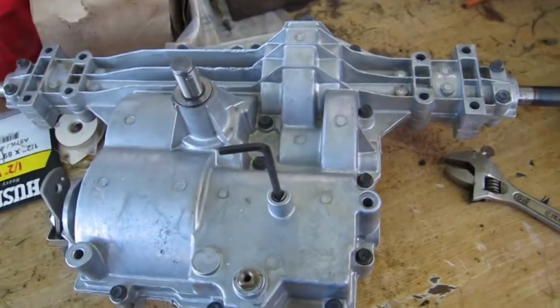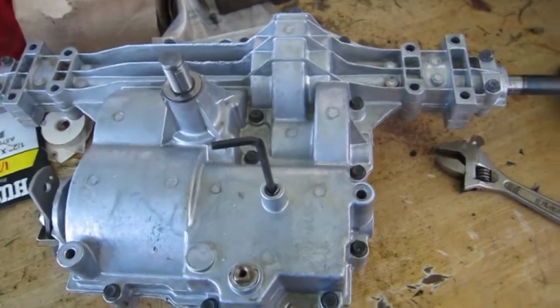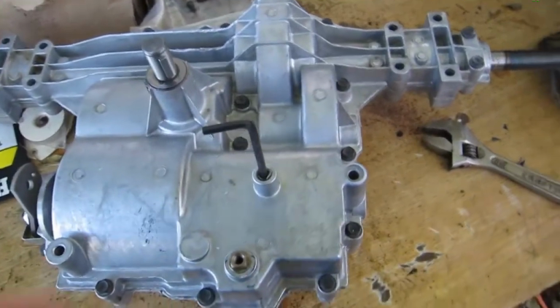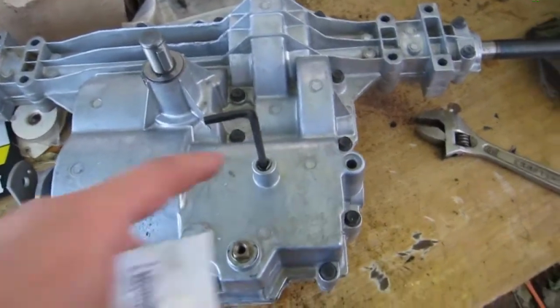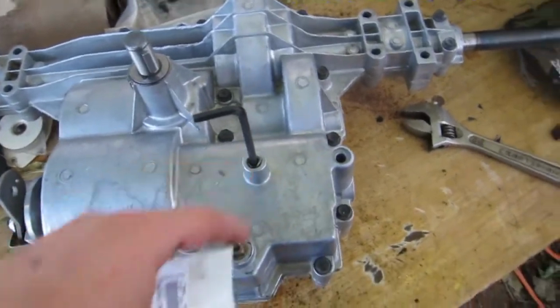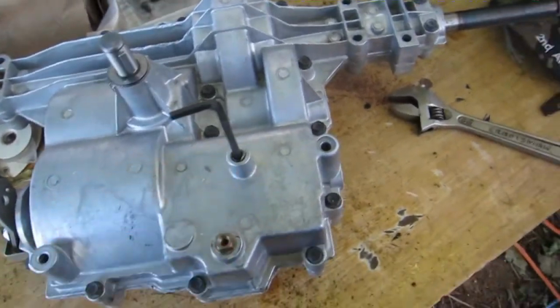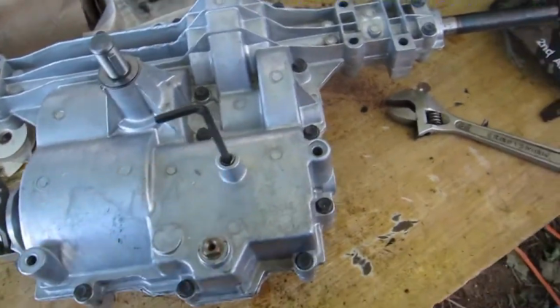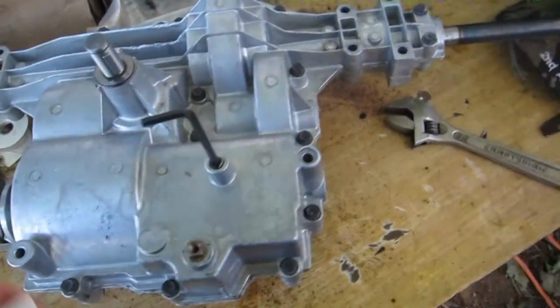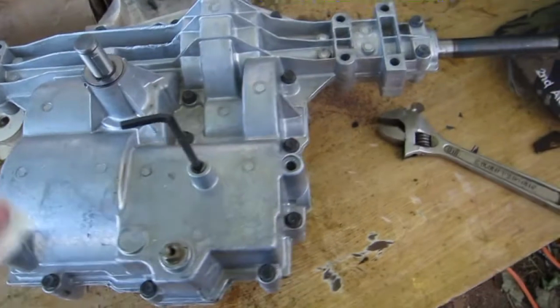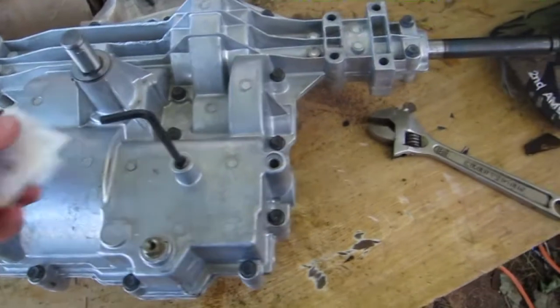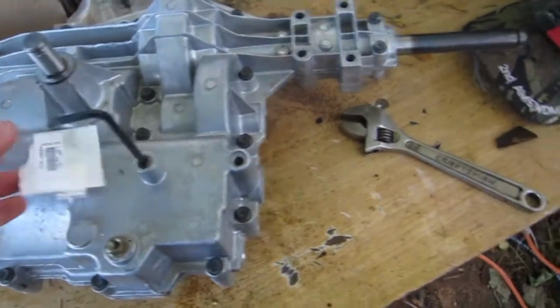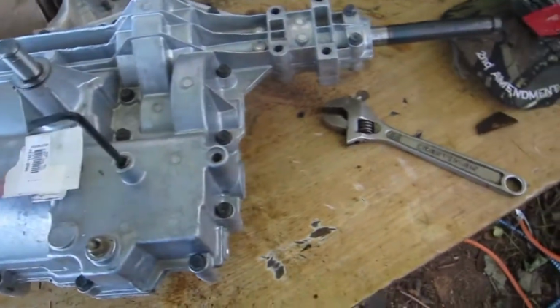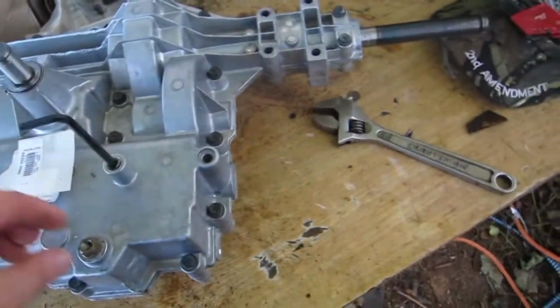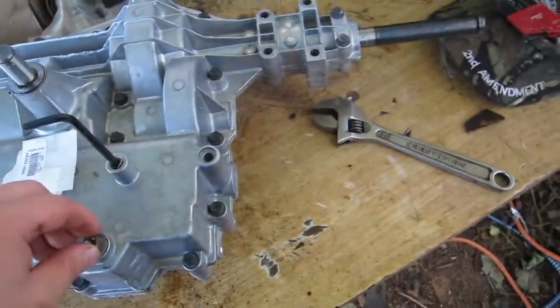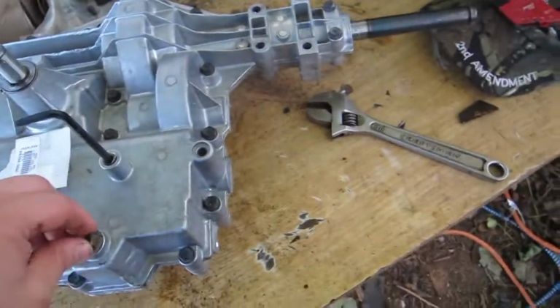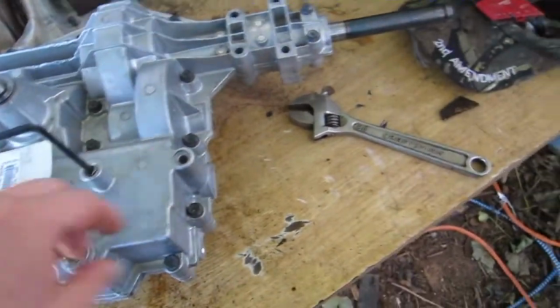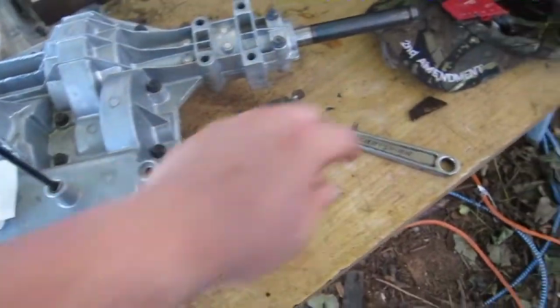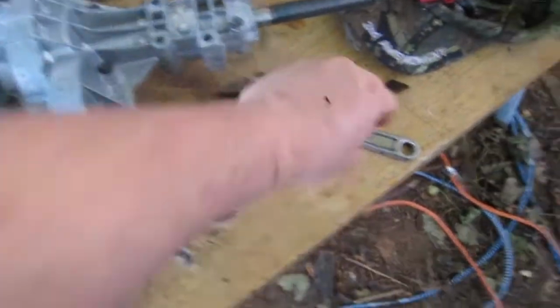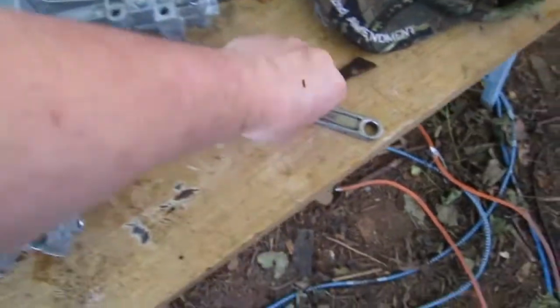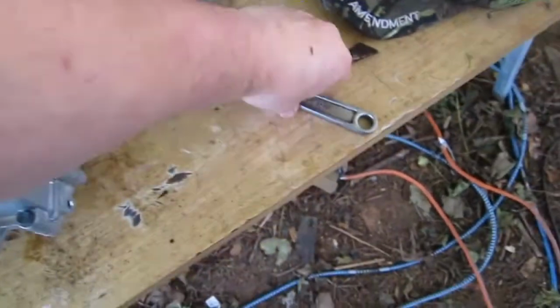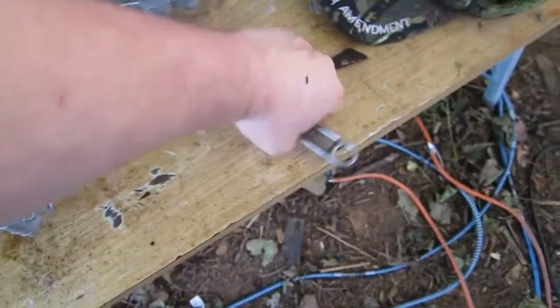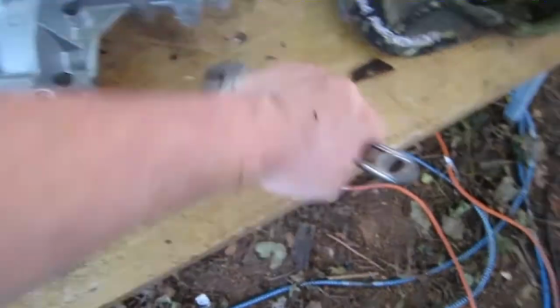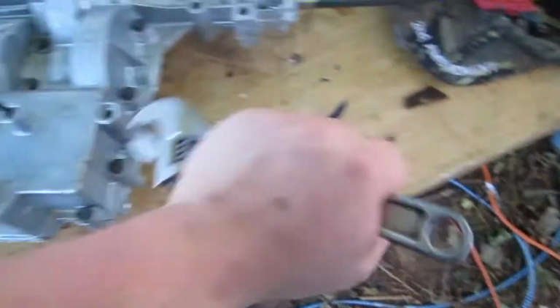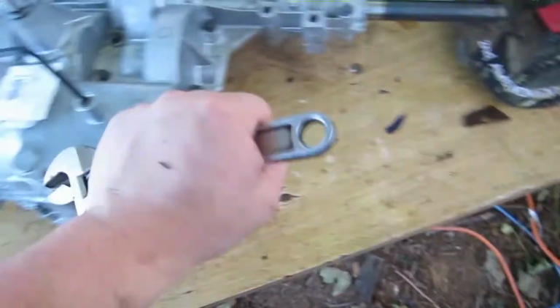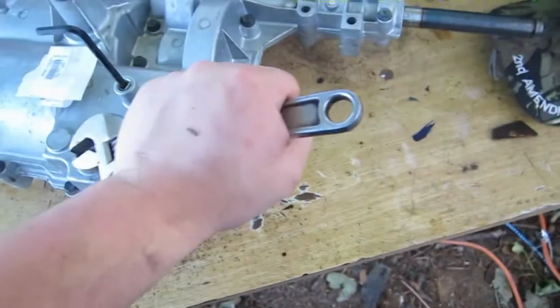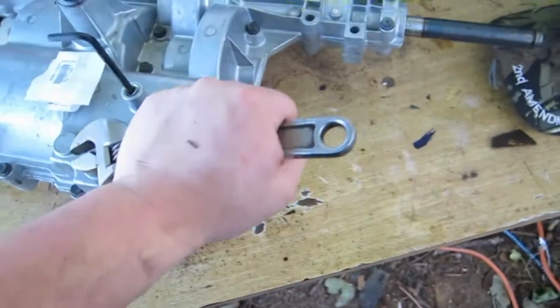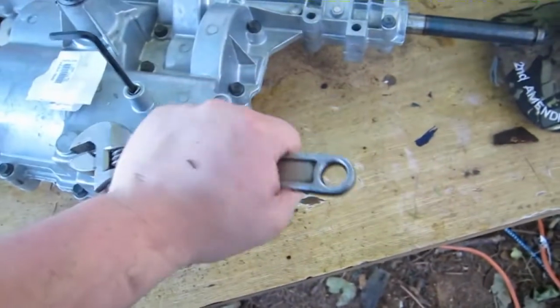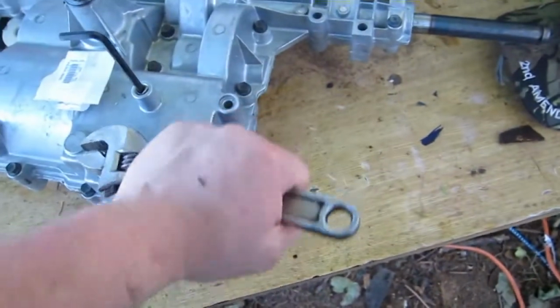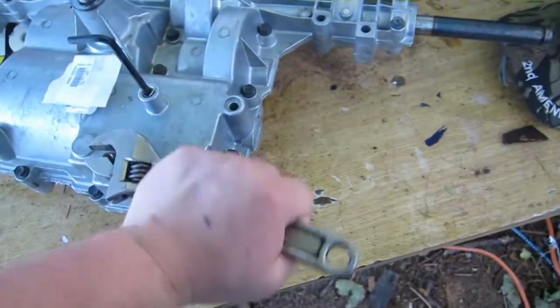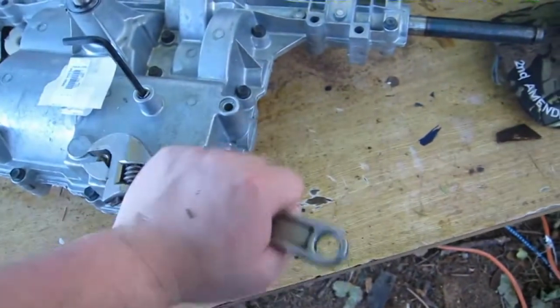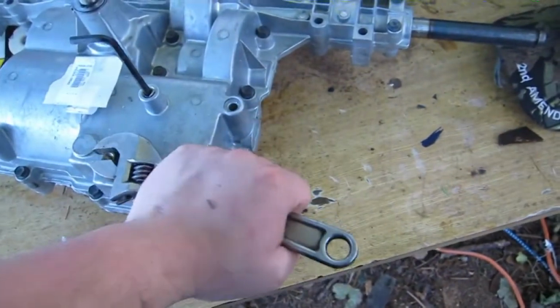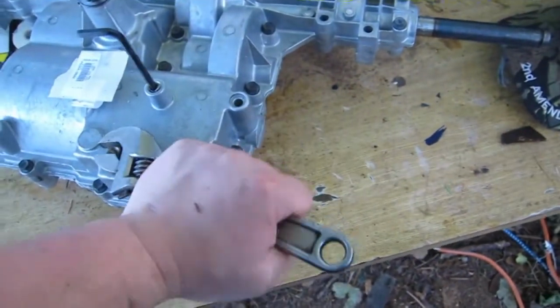I have determined that this is what holds the ball and spring for the shifter. If I tighten it down, I lose the ability to shift gears.